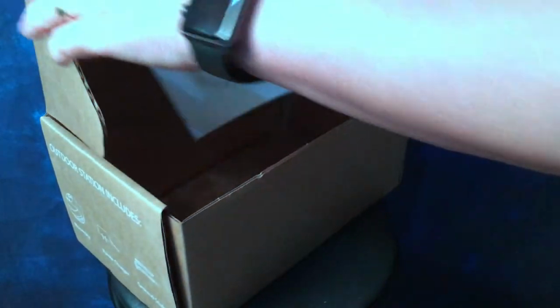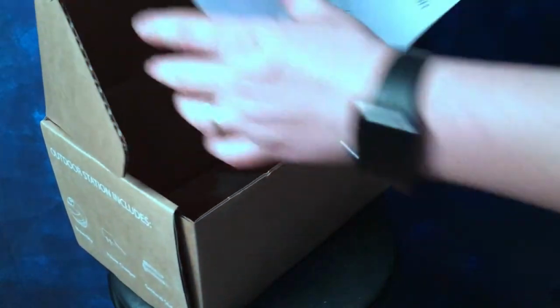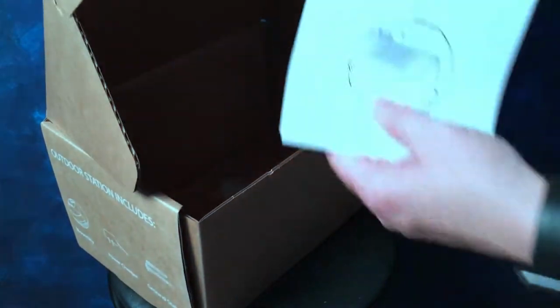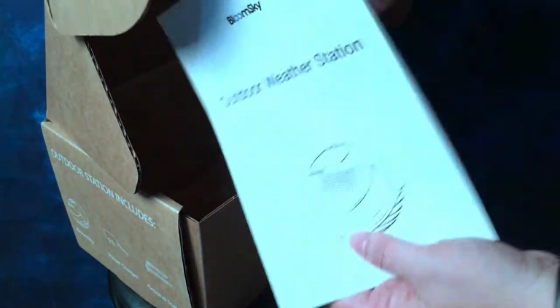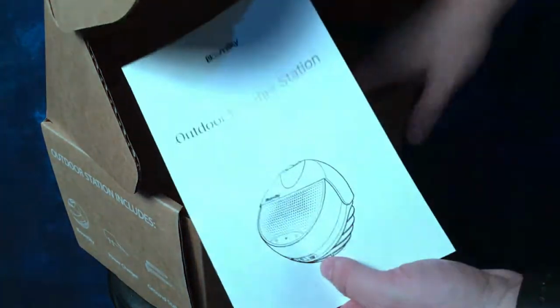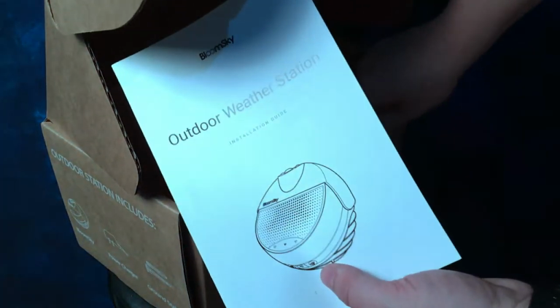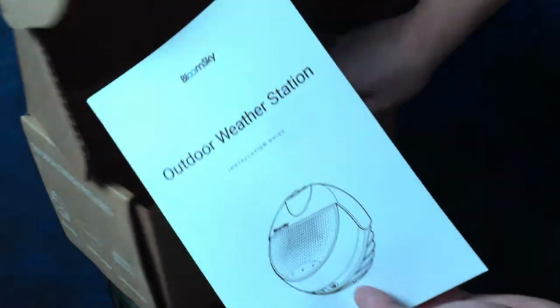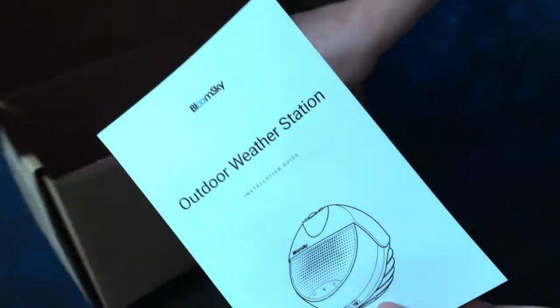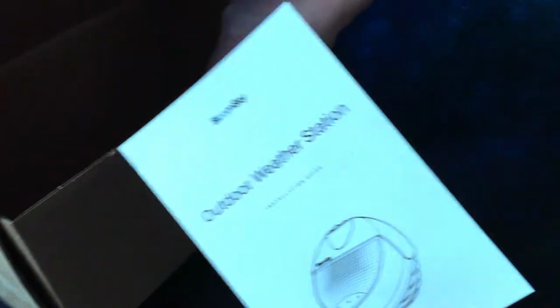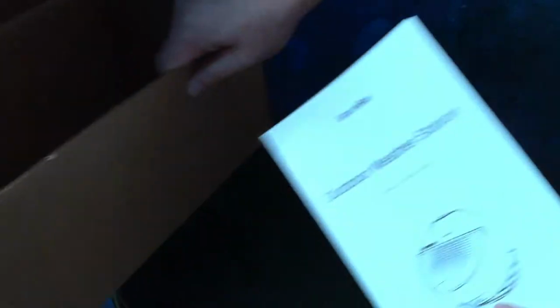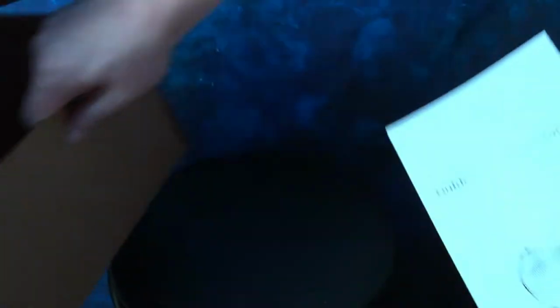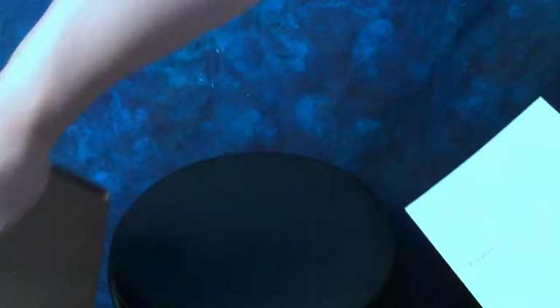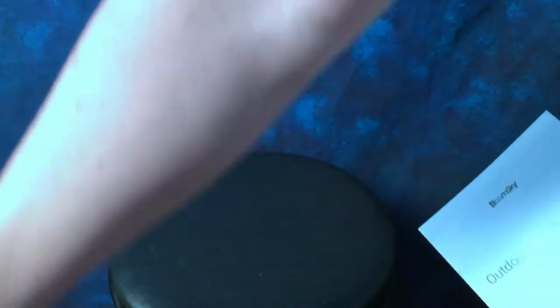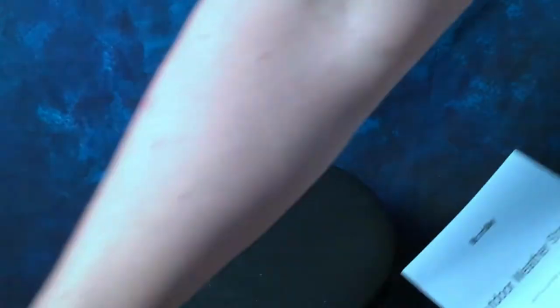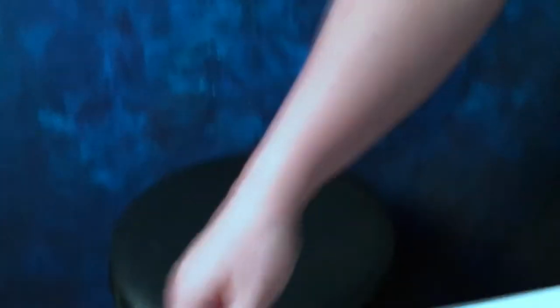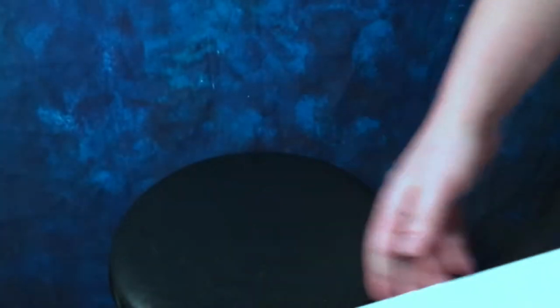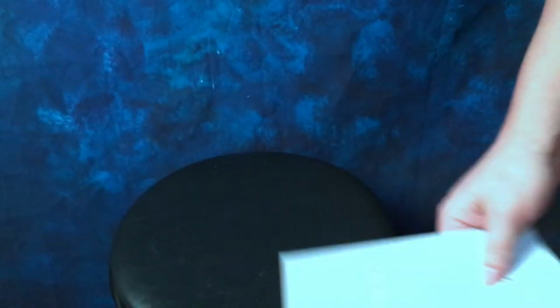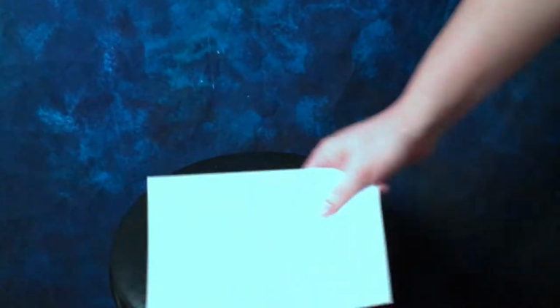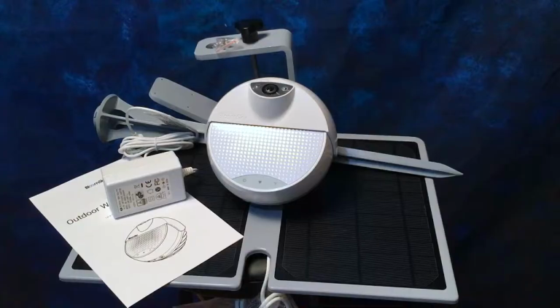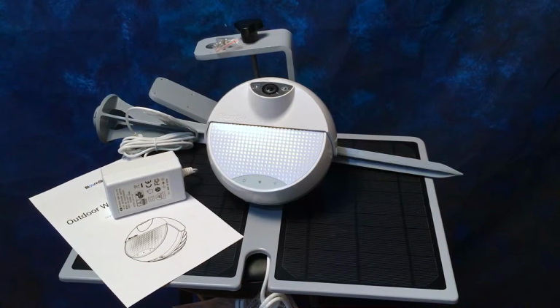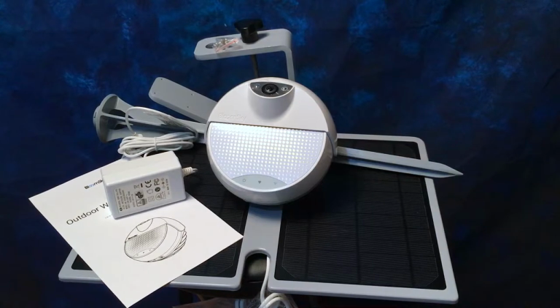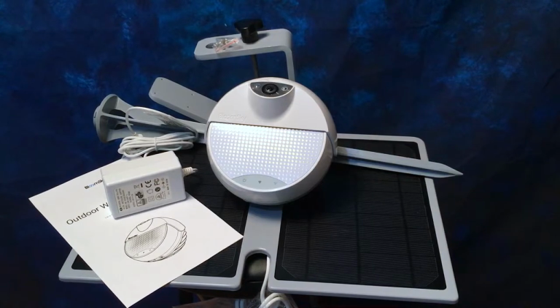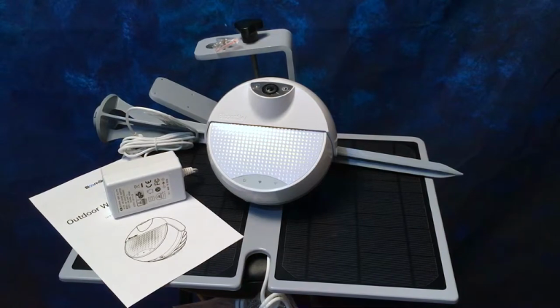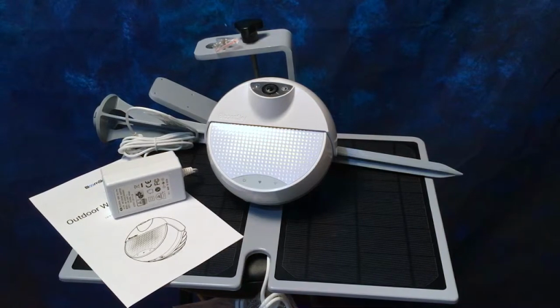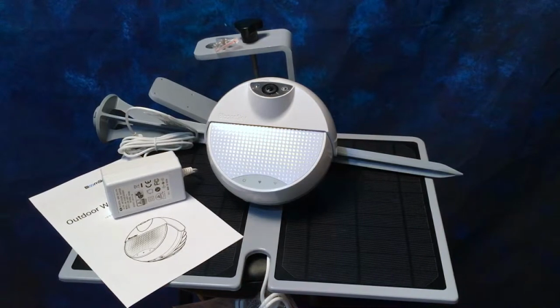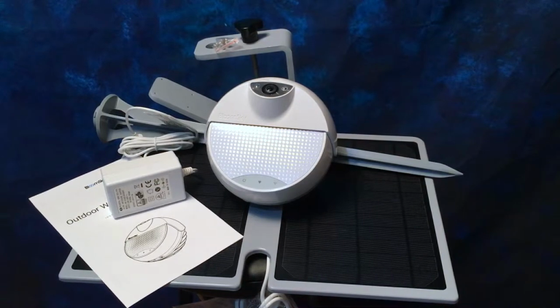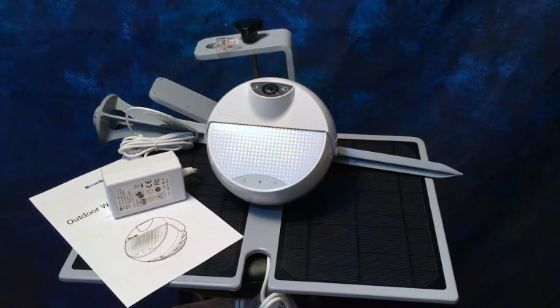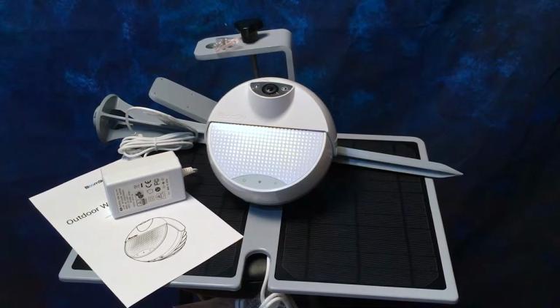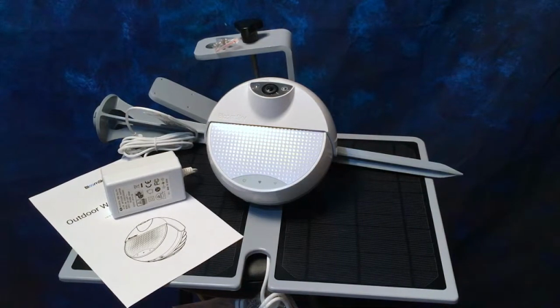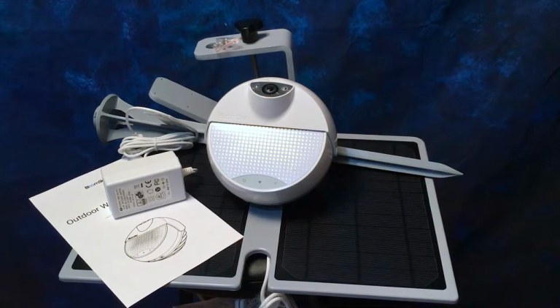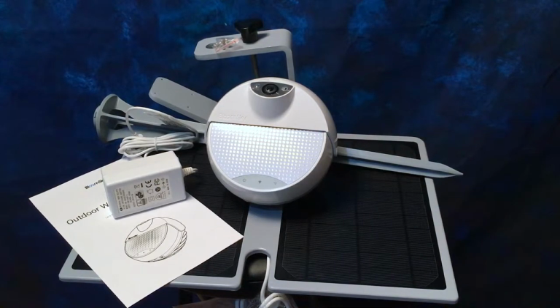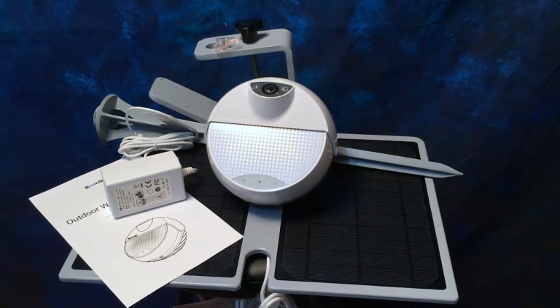And the instruction manual. There you have it — this is the BloomSky weather station.